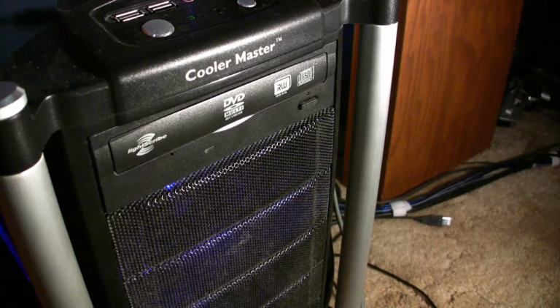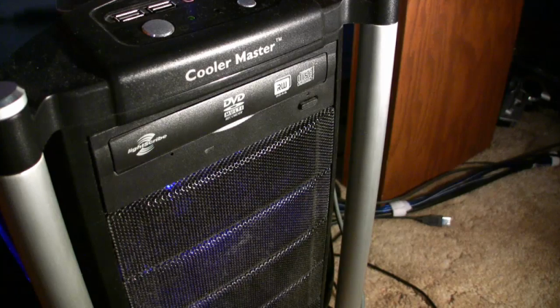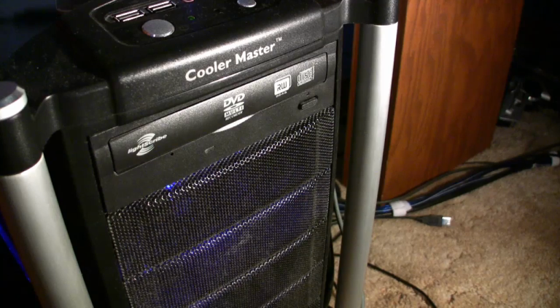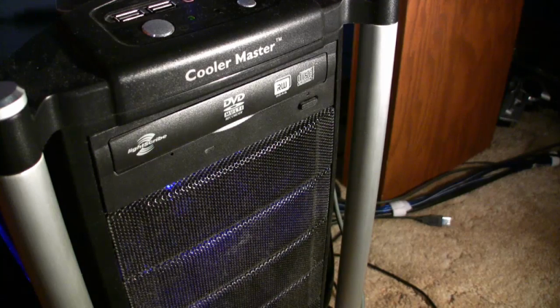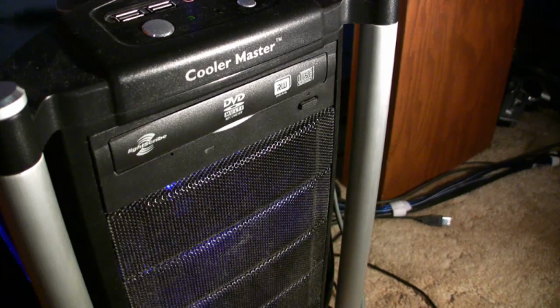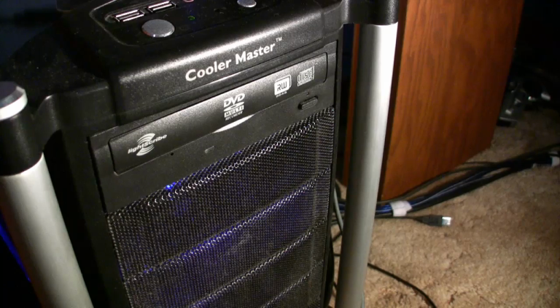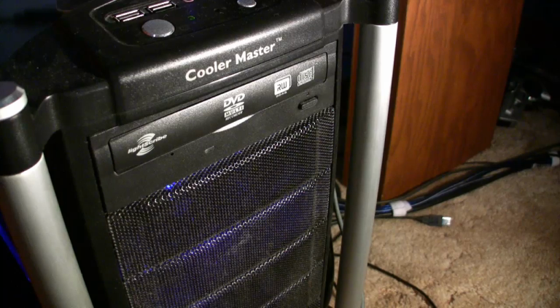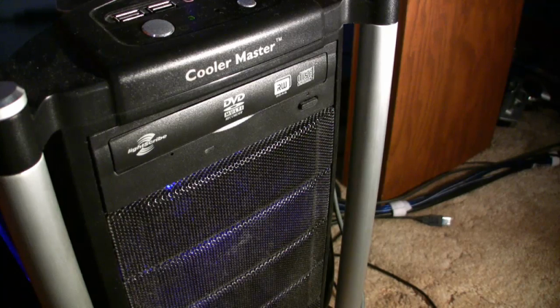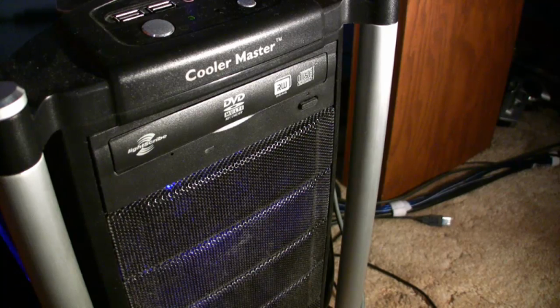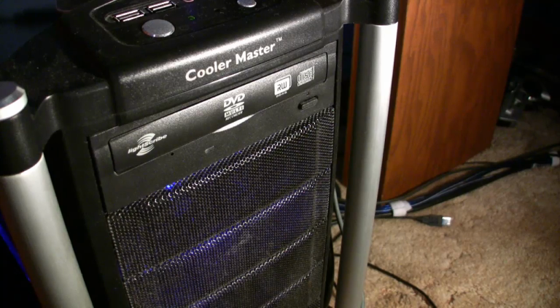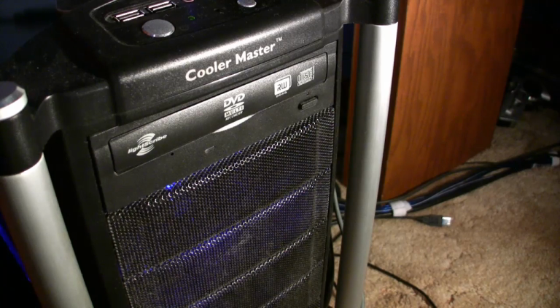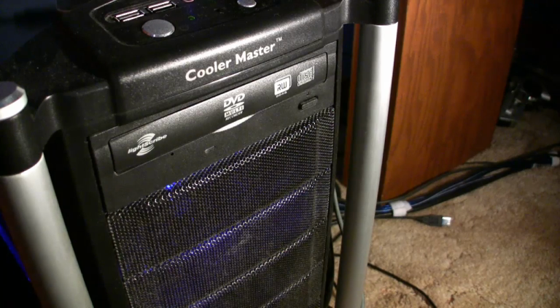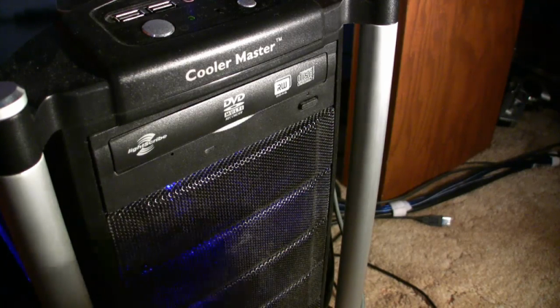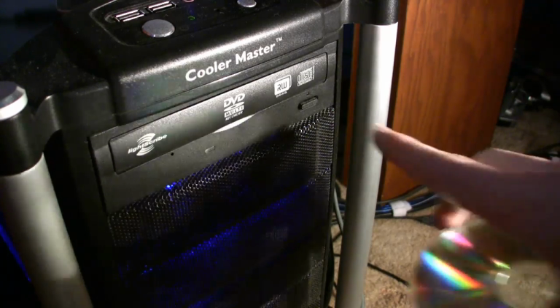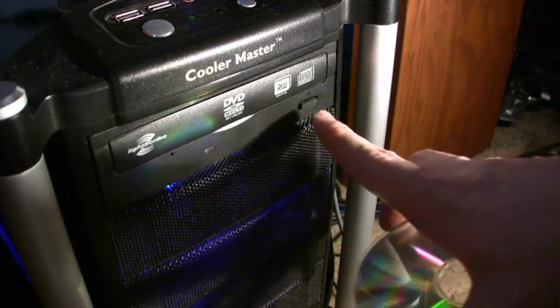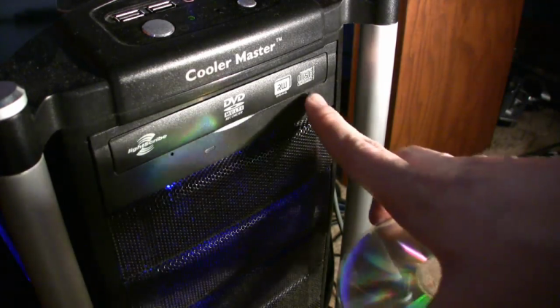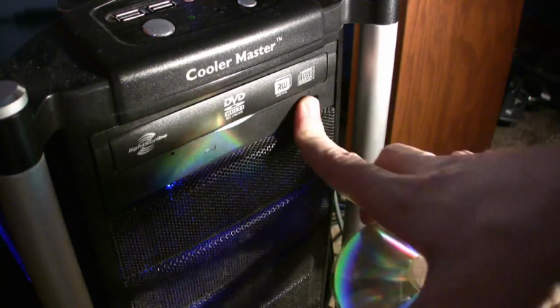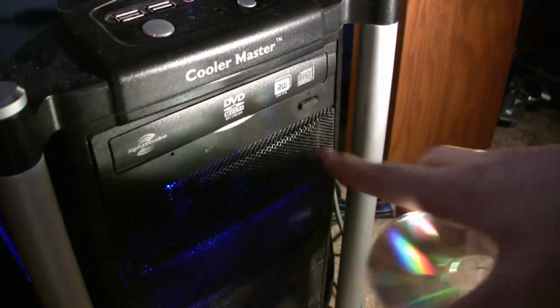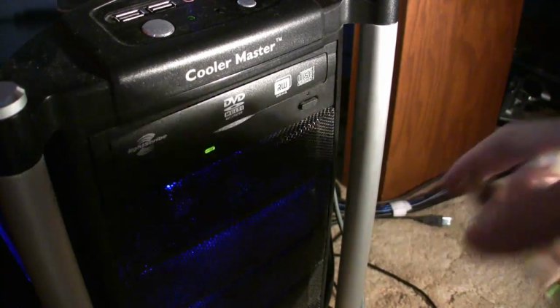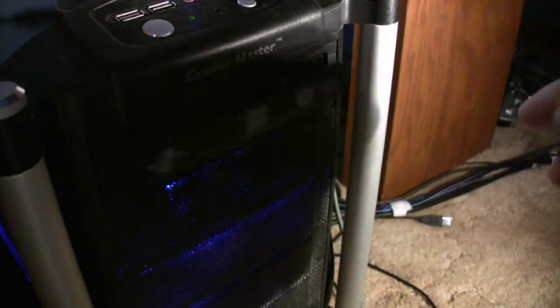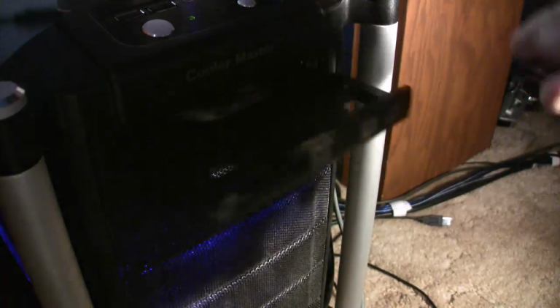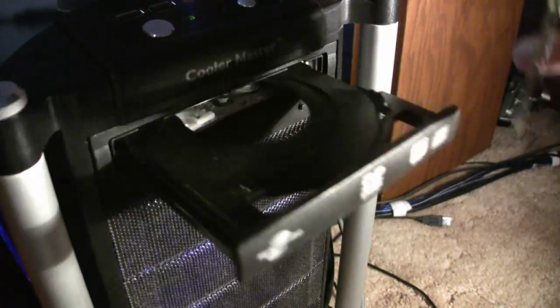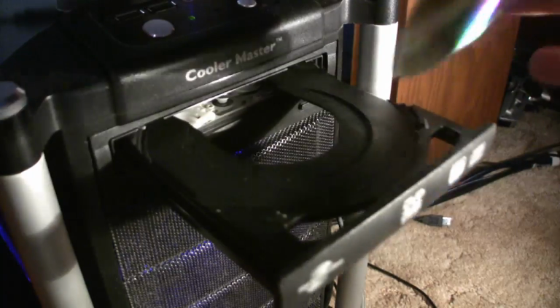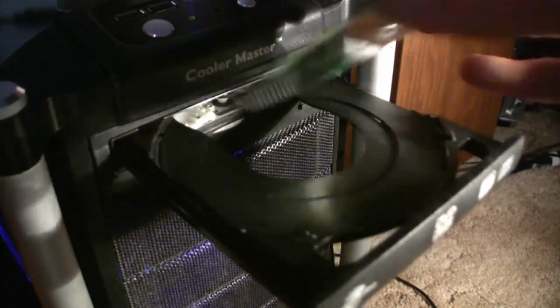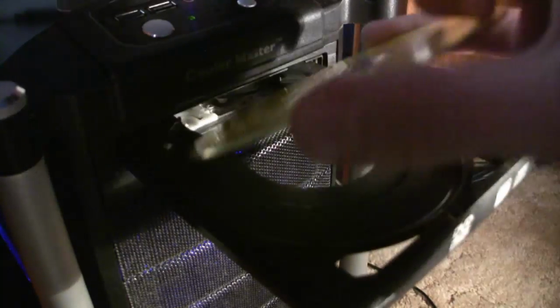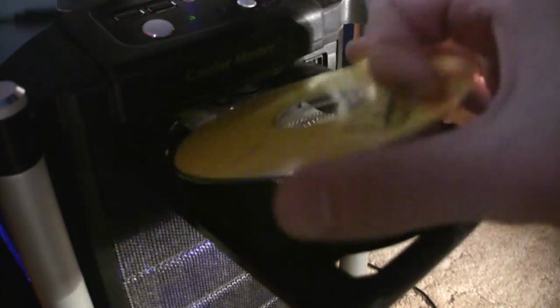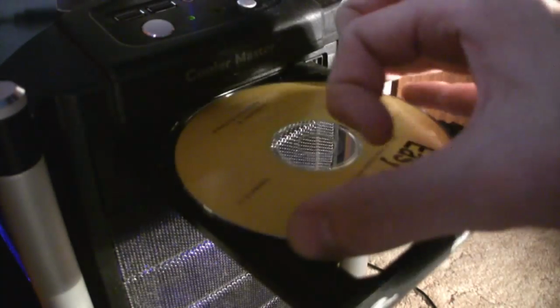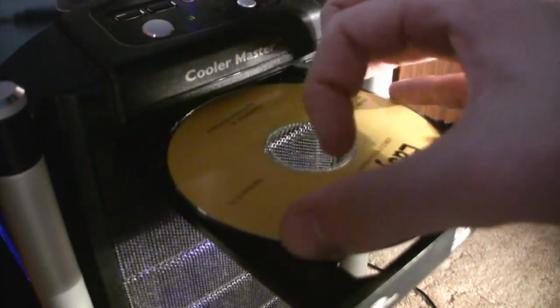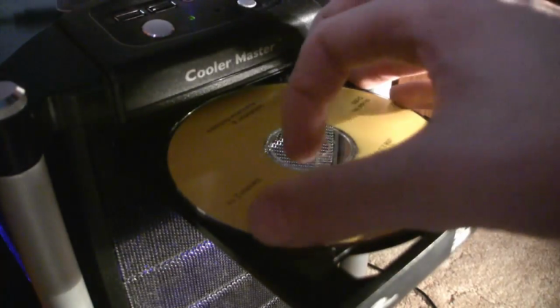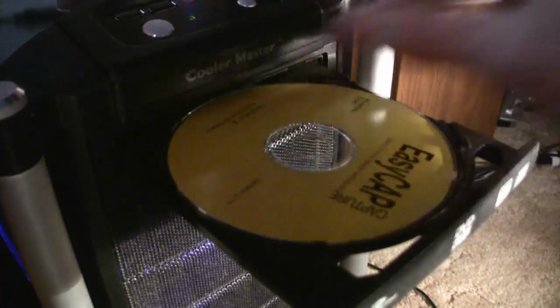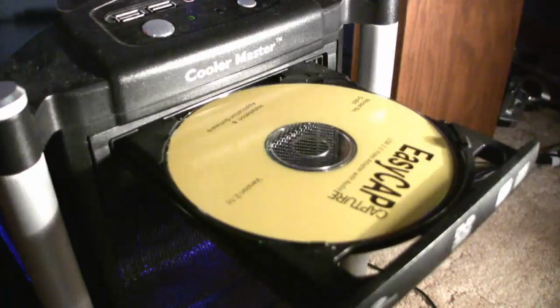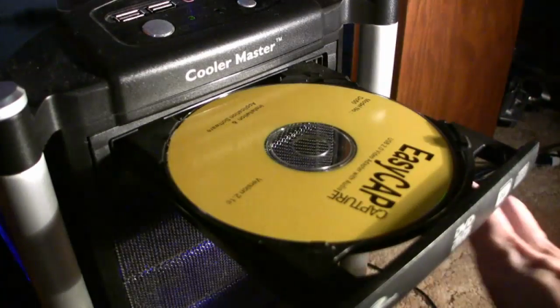To install the software side of the EasyCap, open your DVD drive and put in the driver CD.